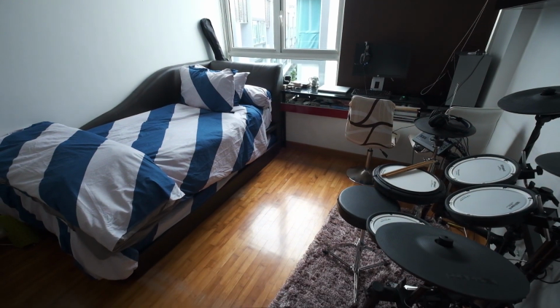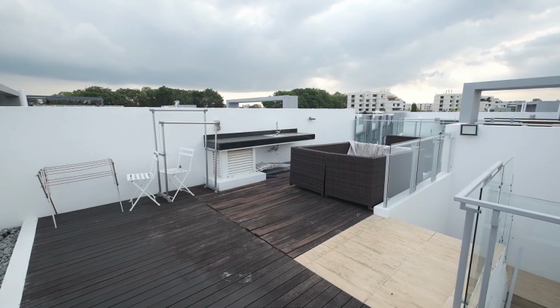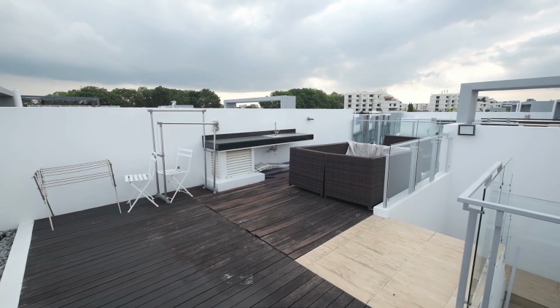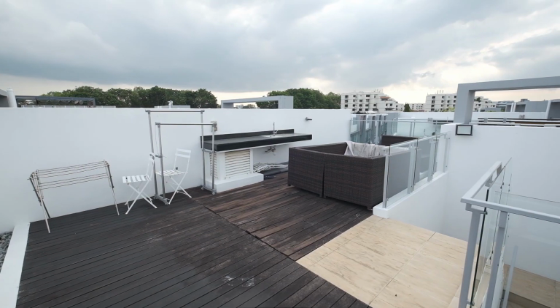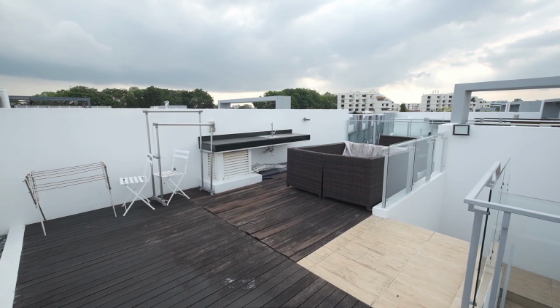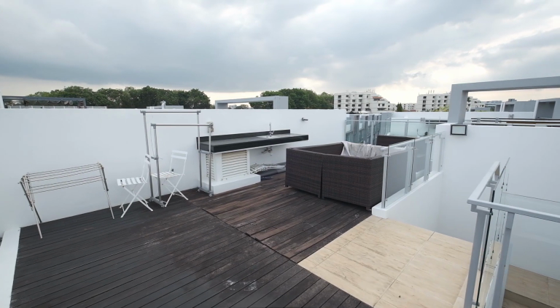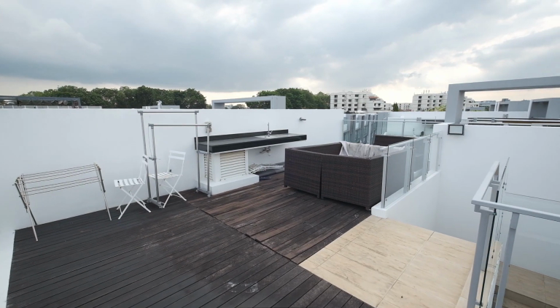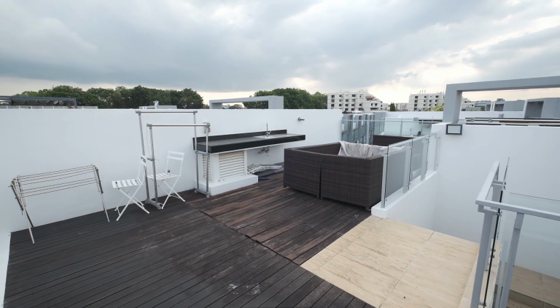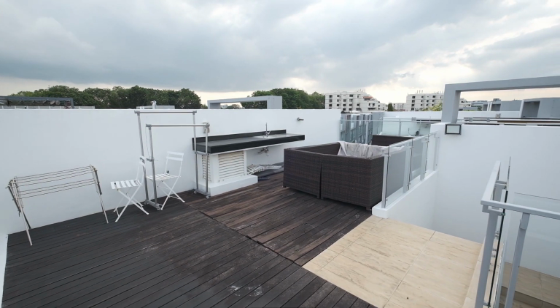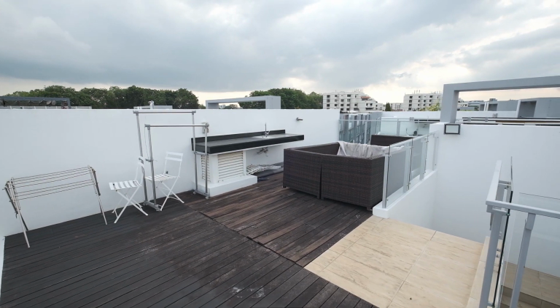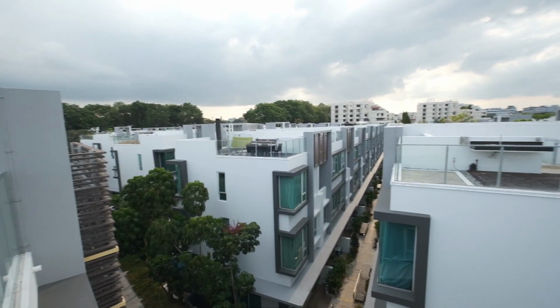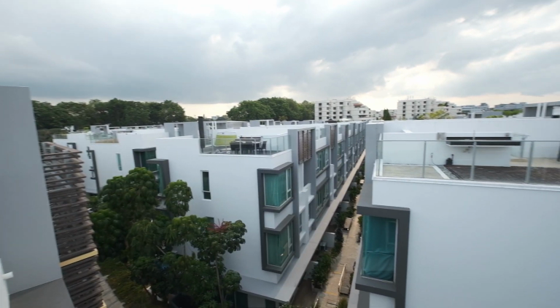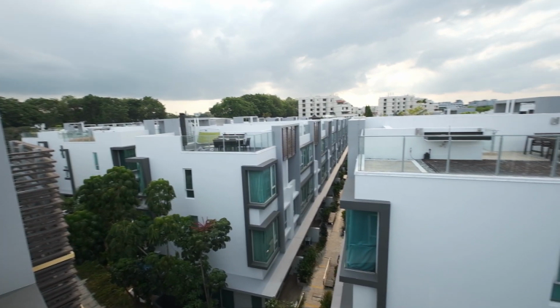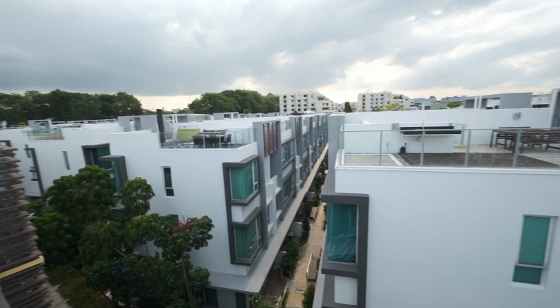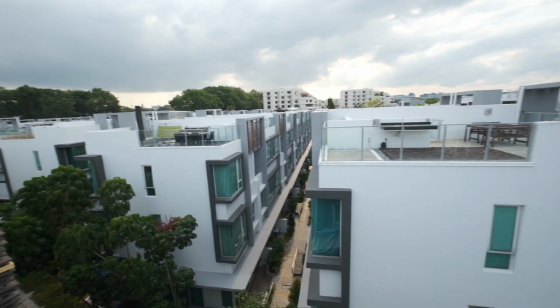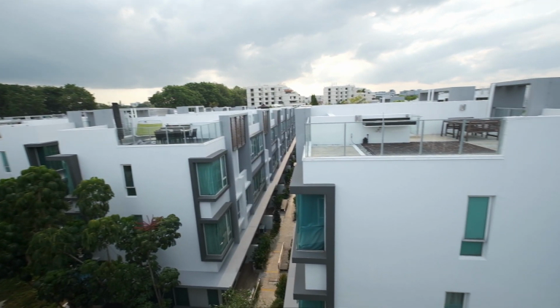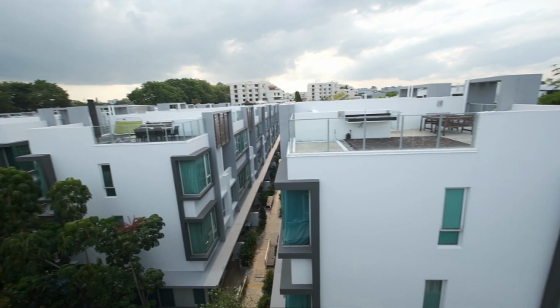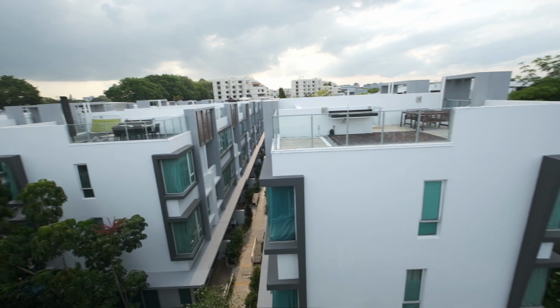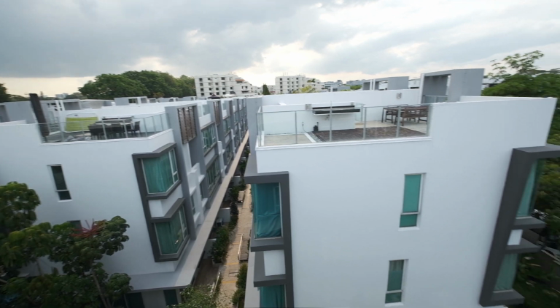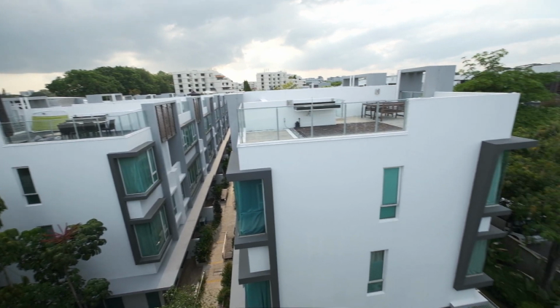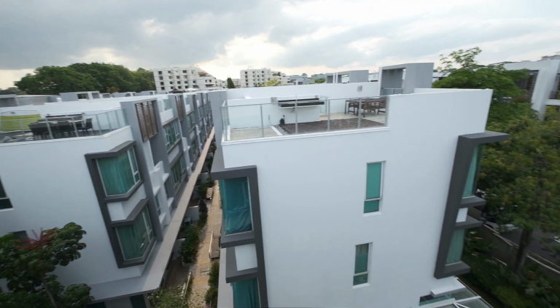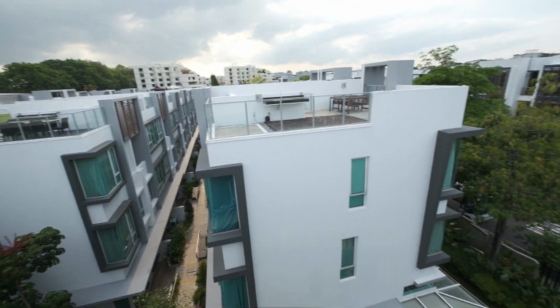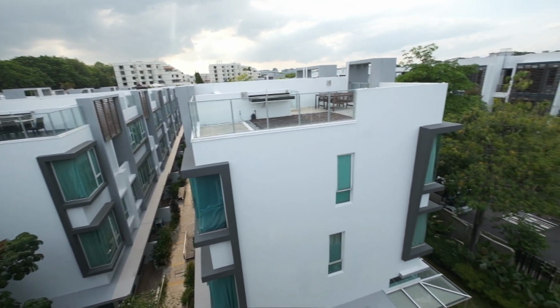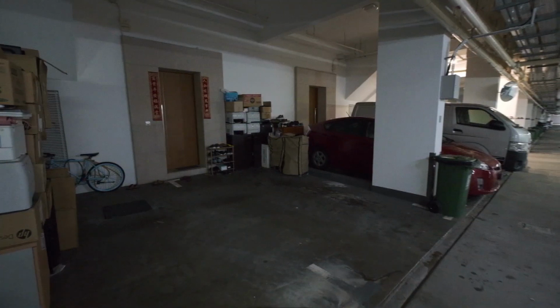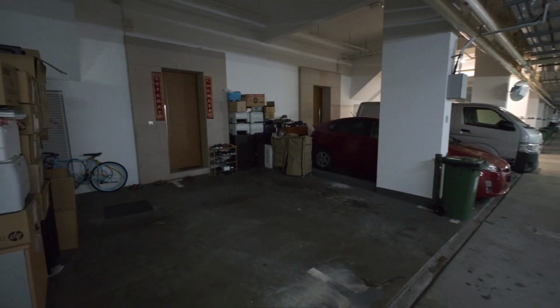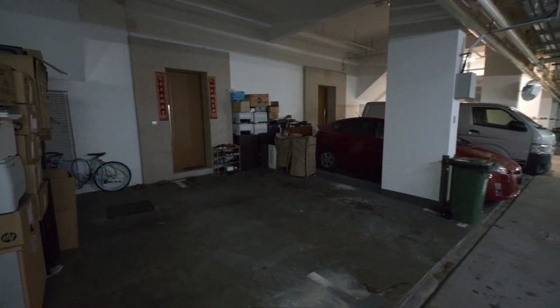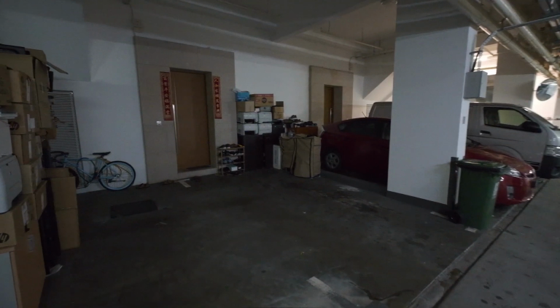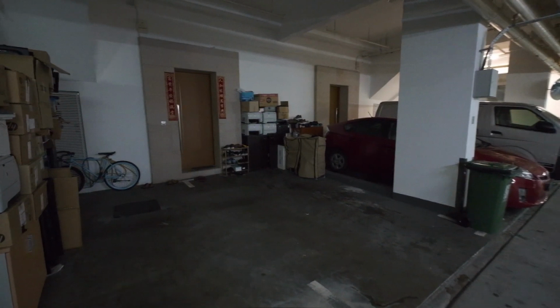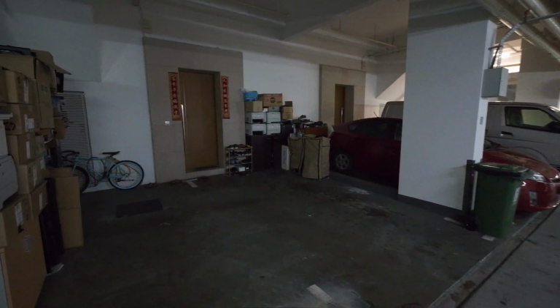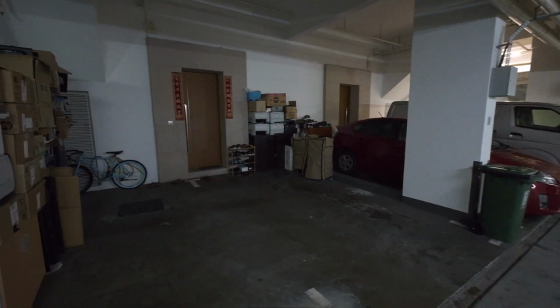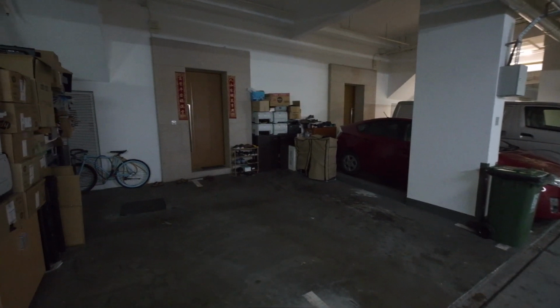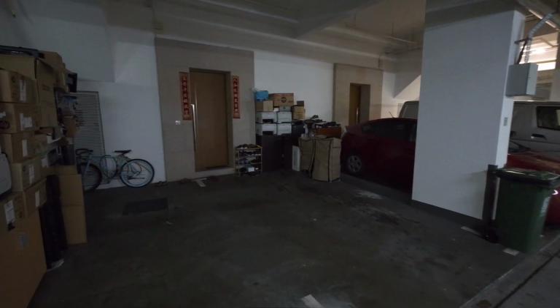You also have a rooftop terrace for all your barbecue and small party needs, as well as 2 private car park lots in the basement.